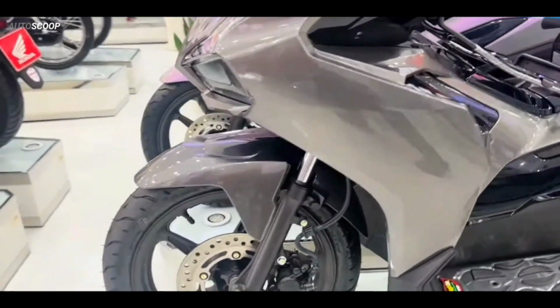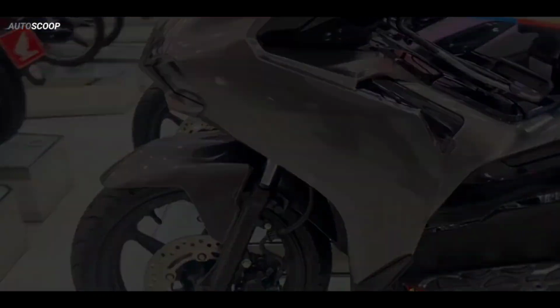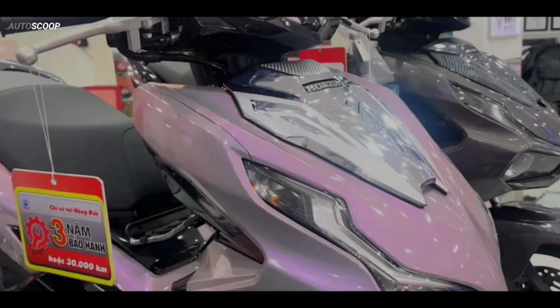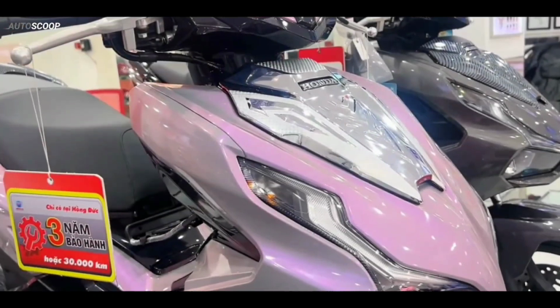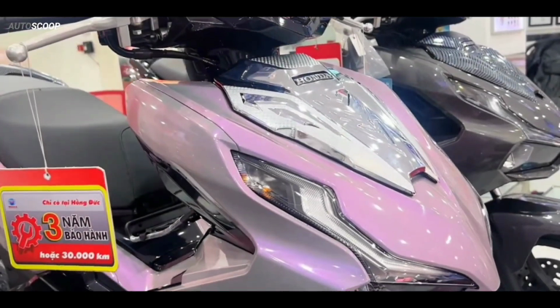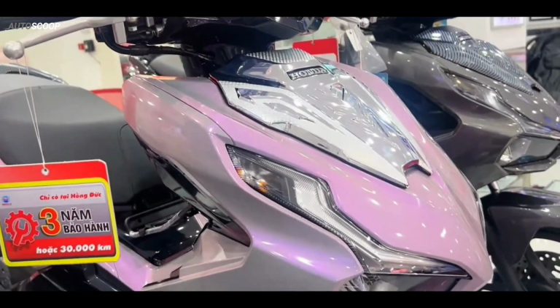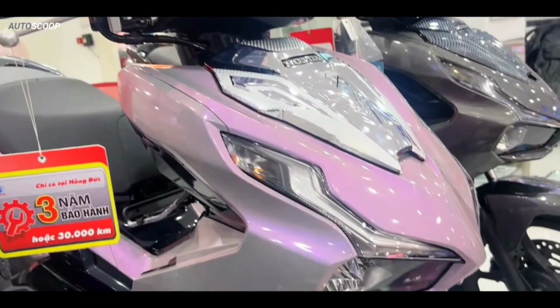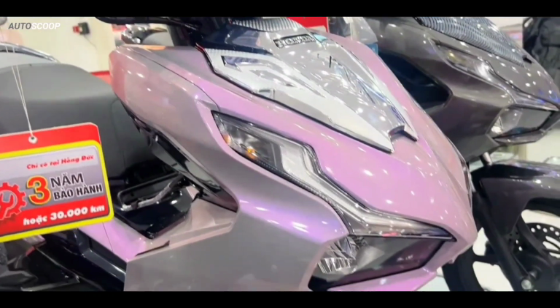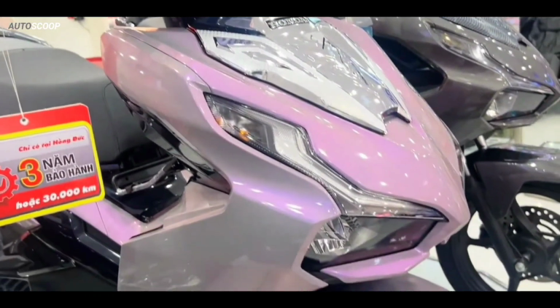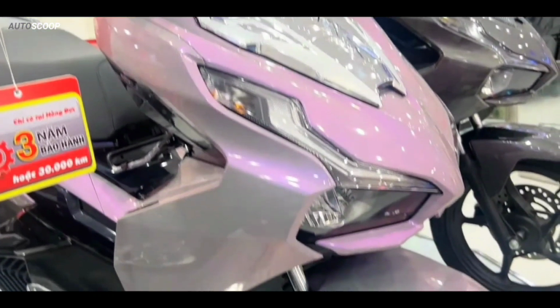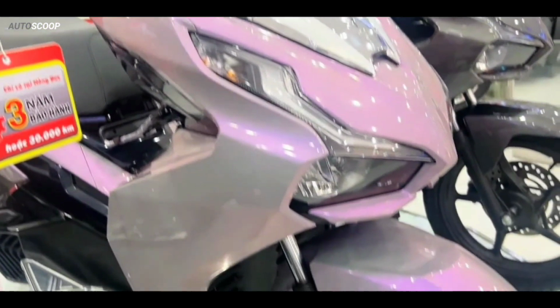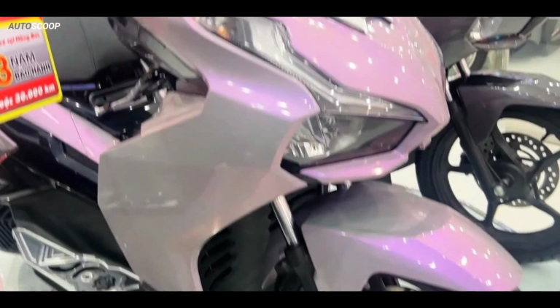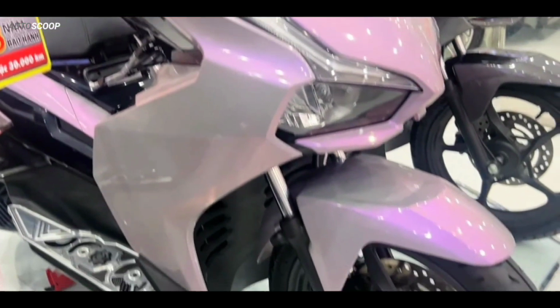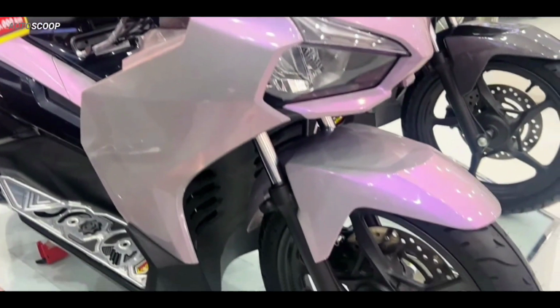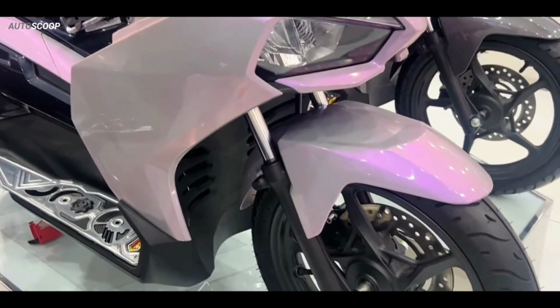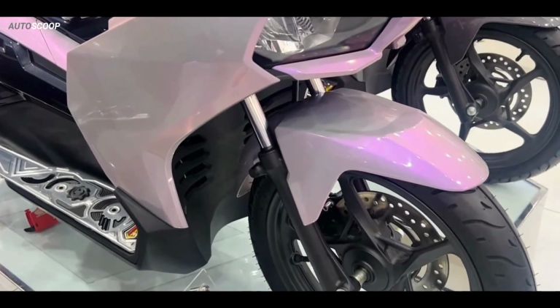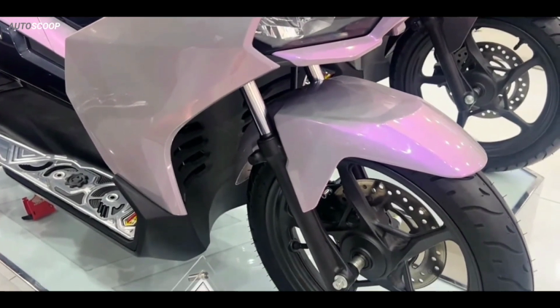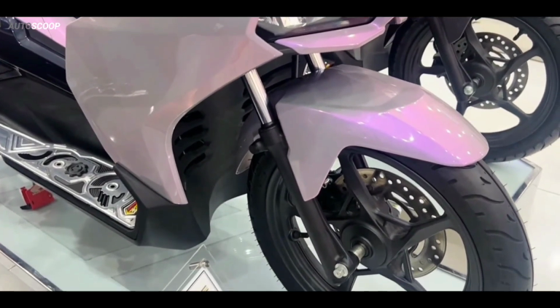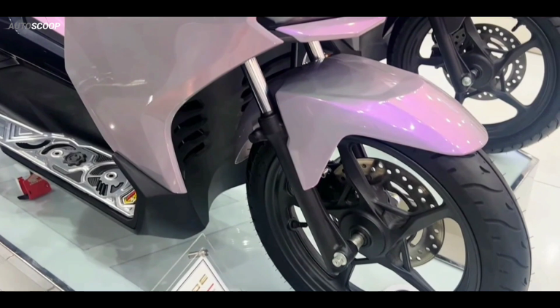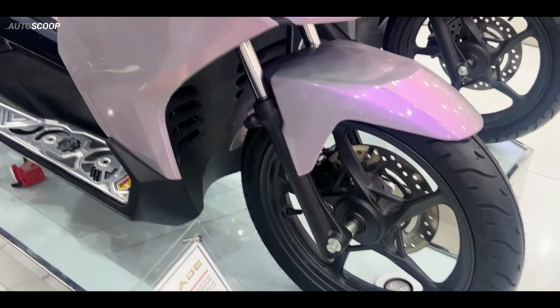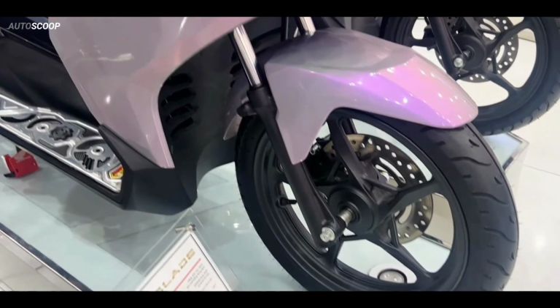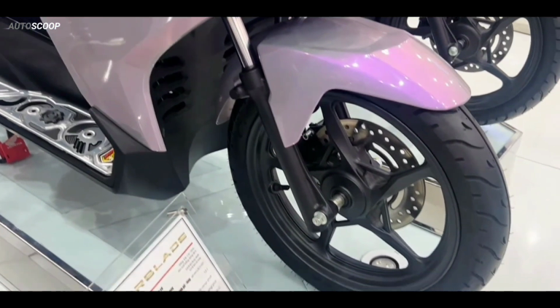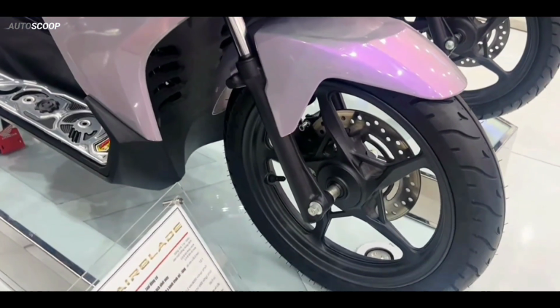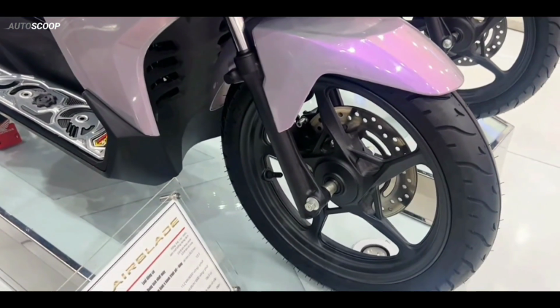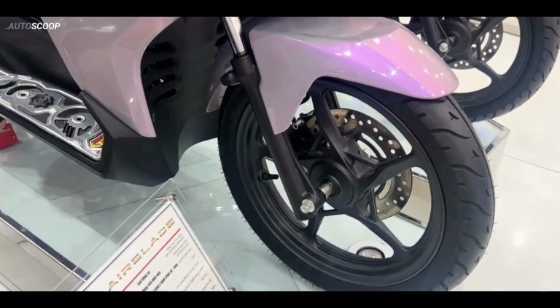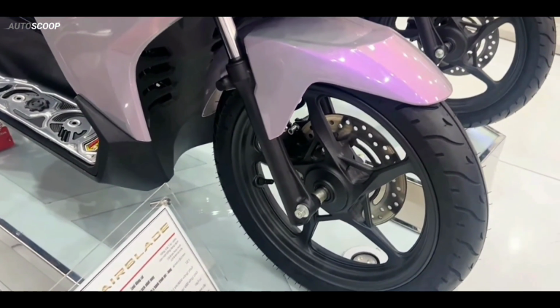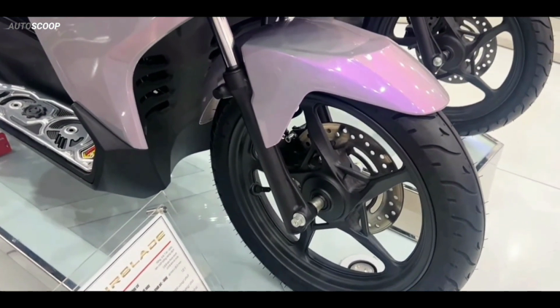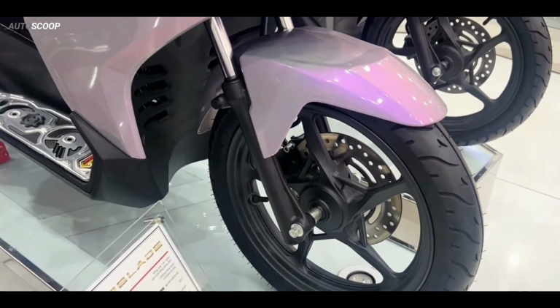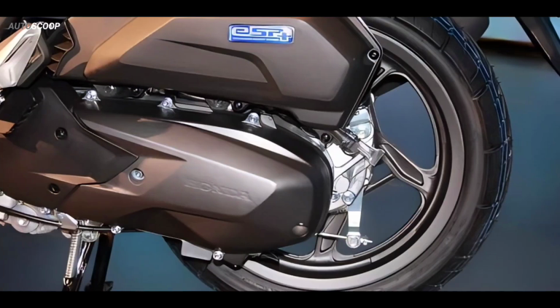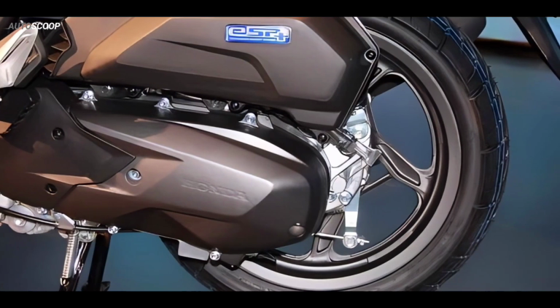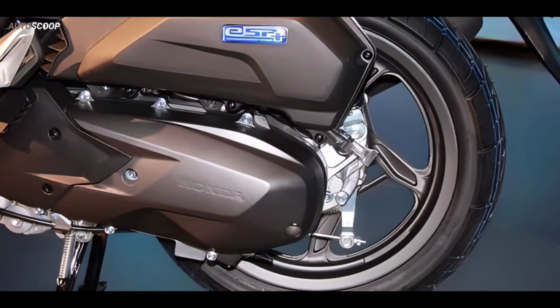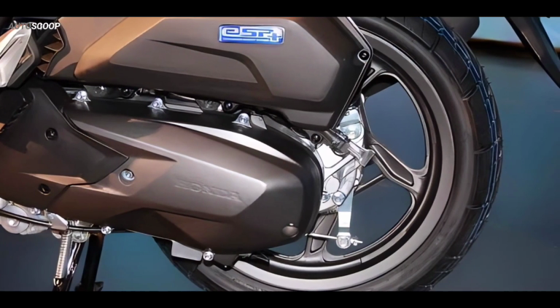For the 2023 model it is also equipped with front disc brakes with ABS, but unfortunately the rear brake is still drum.